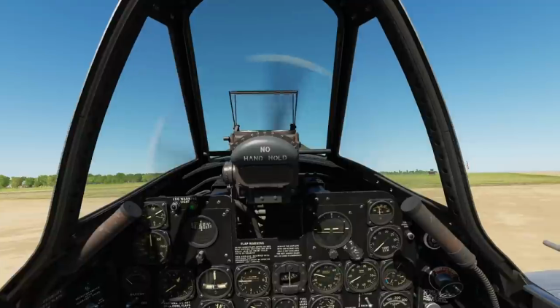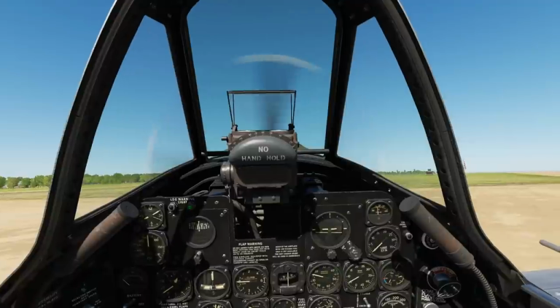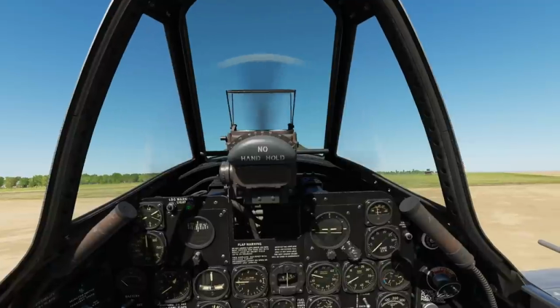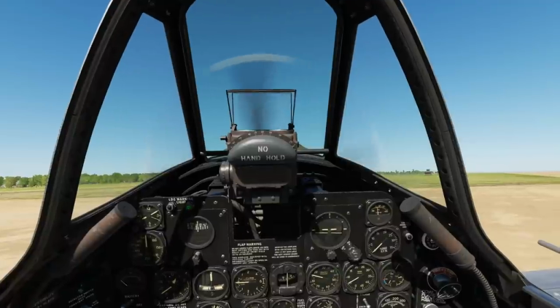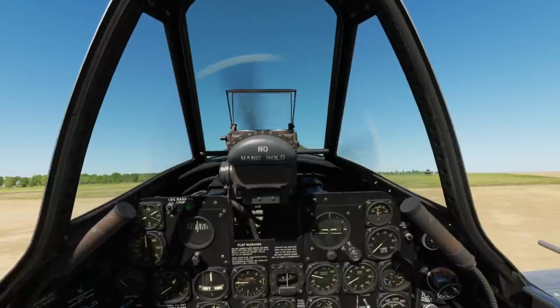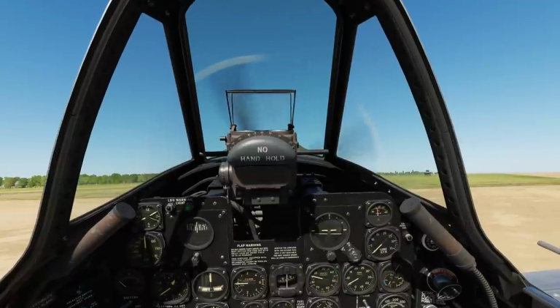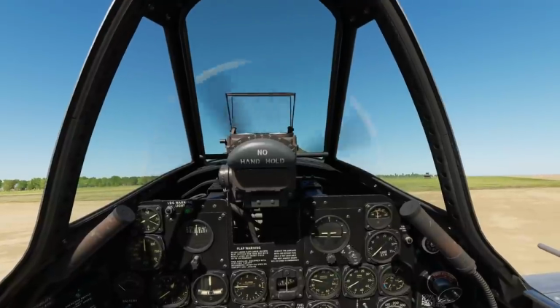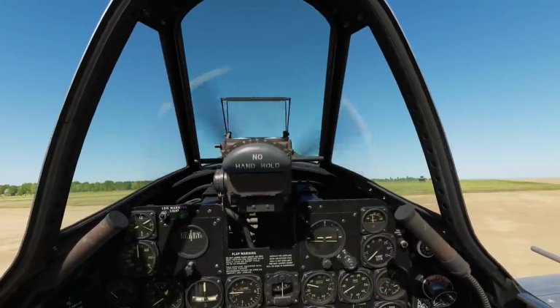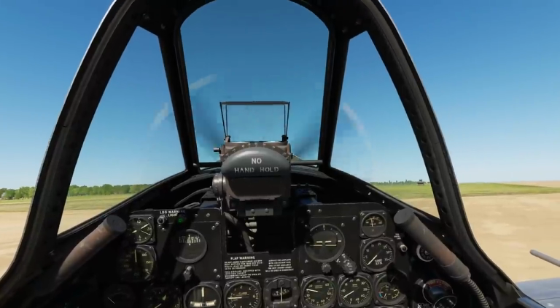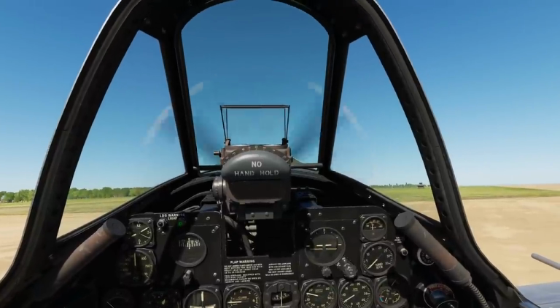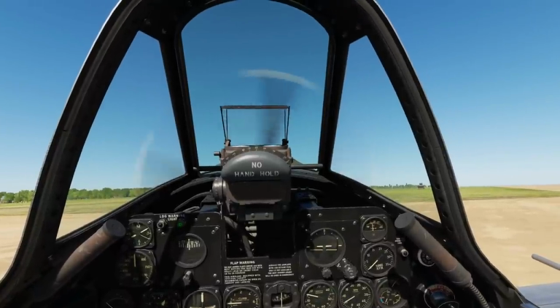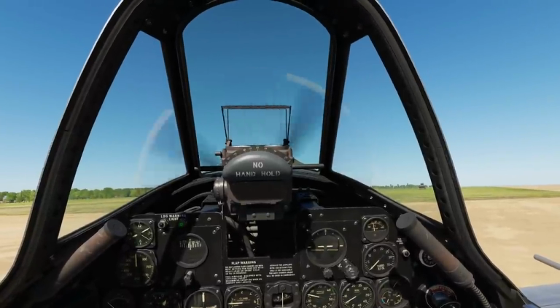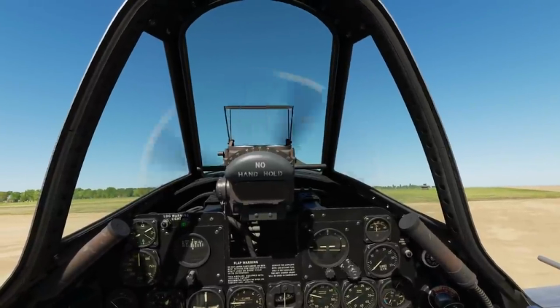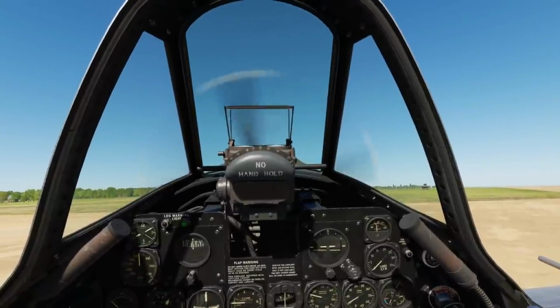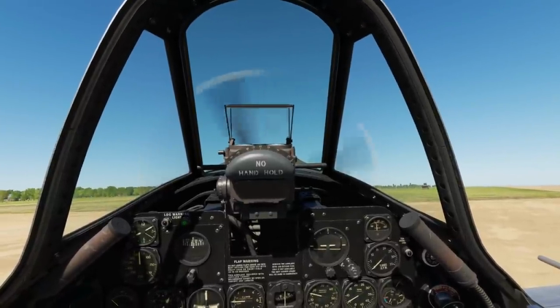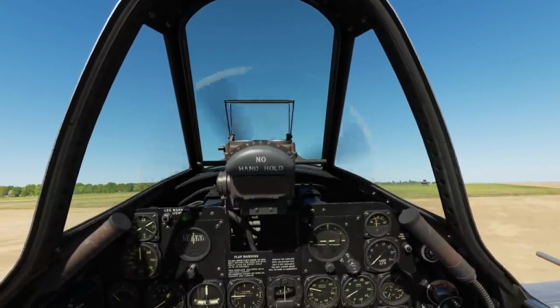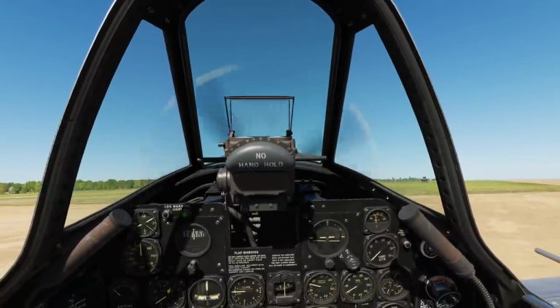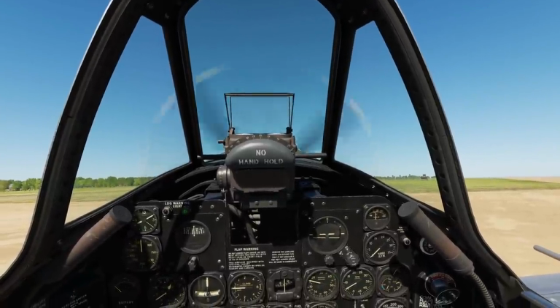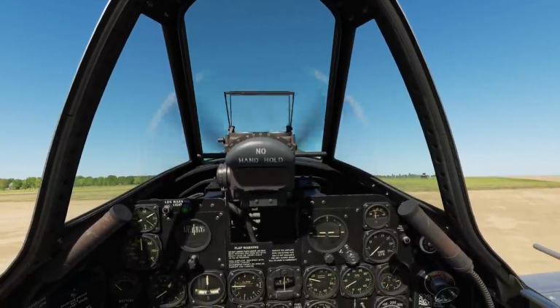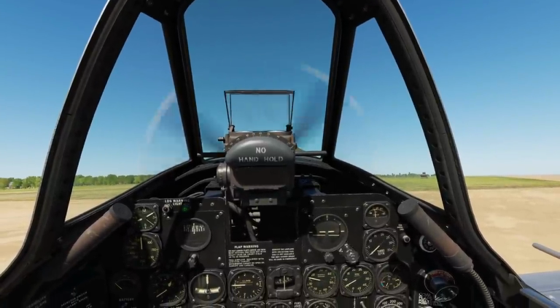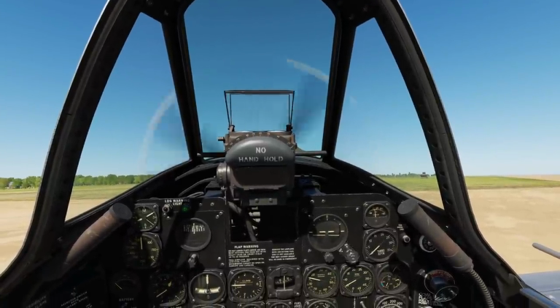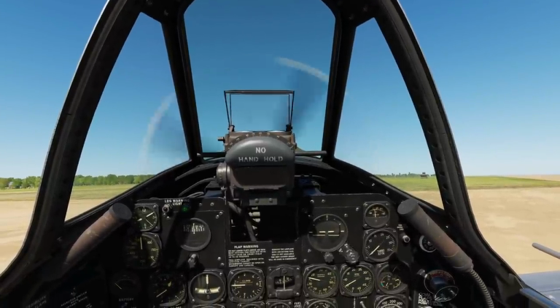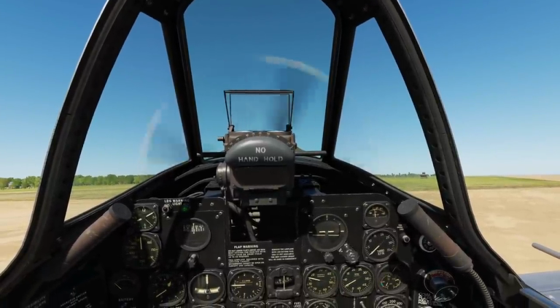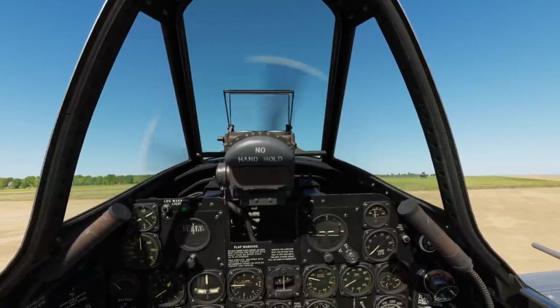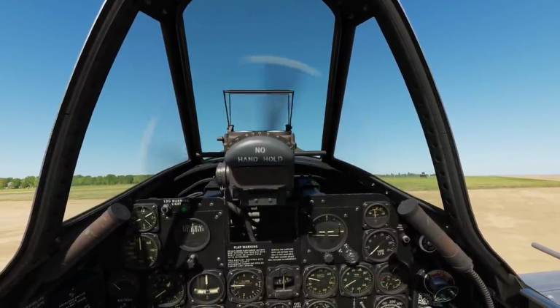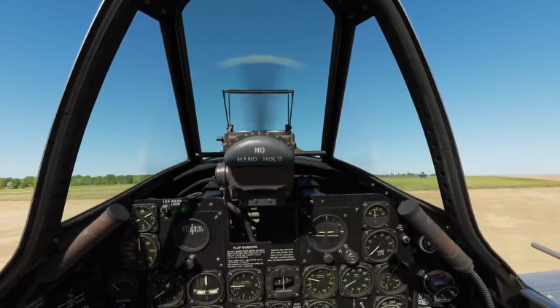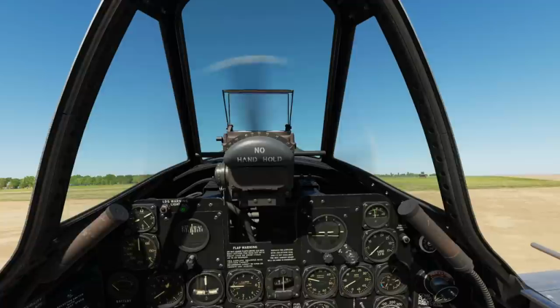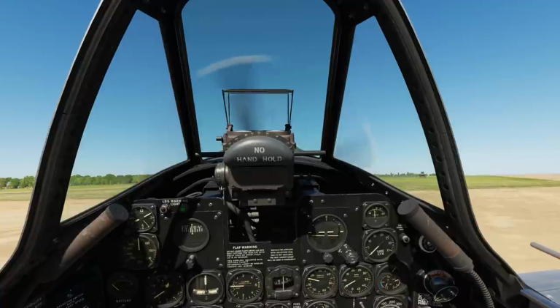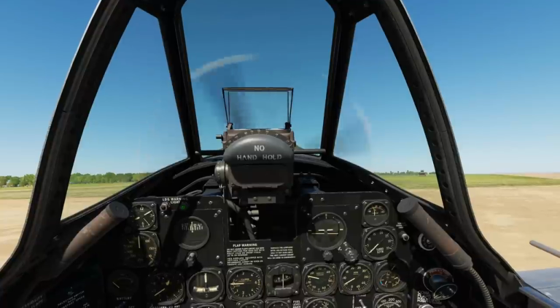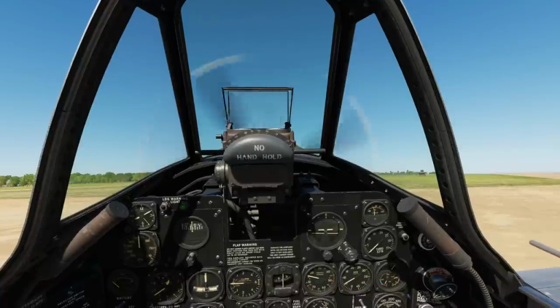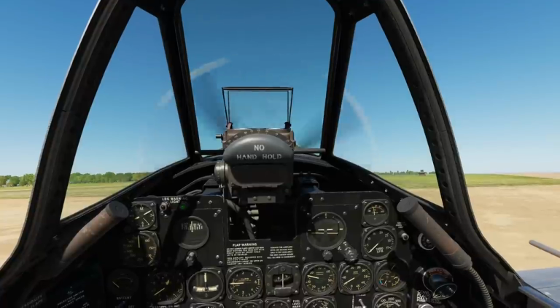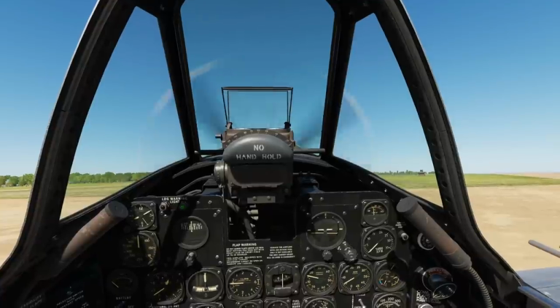Hello everyone, I hope you're all doing very well. Today we're in the P-47D and we're looking at taxi and takeoff.